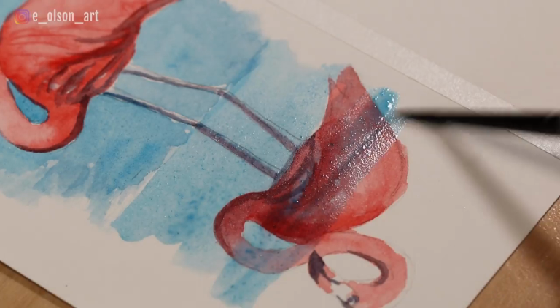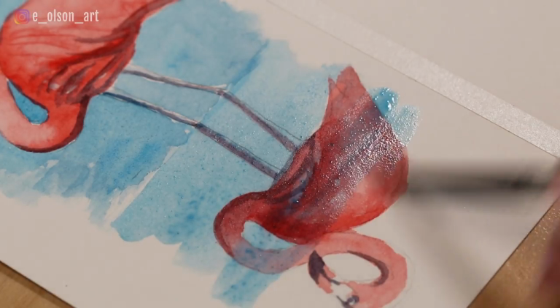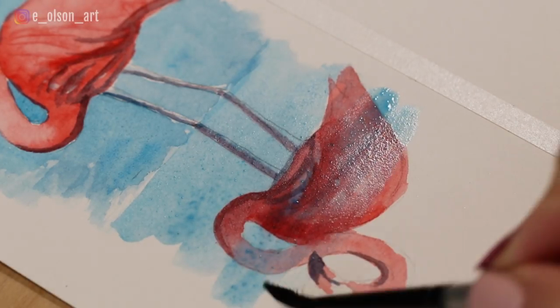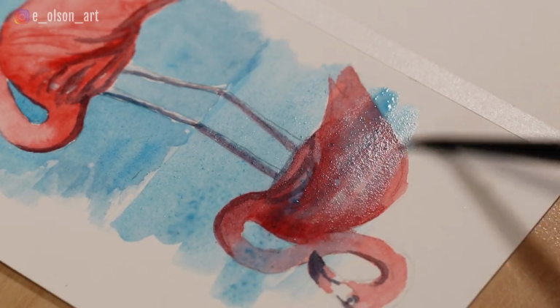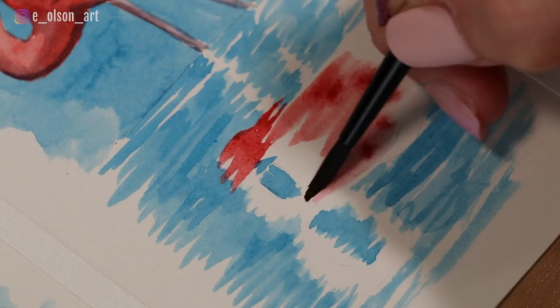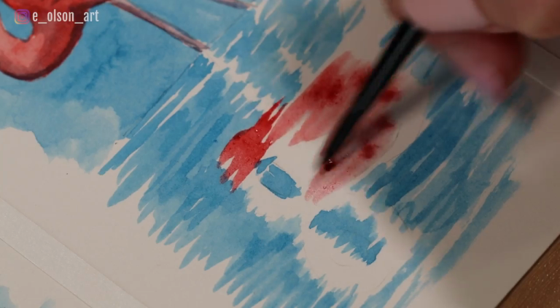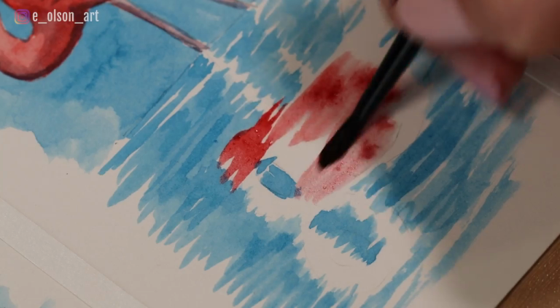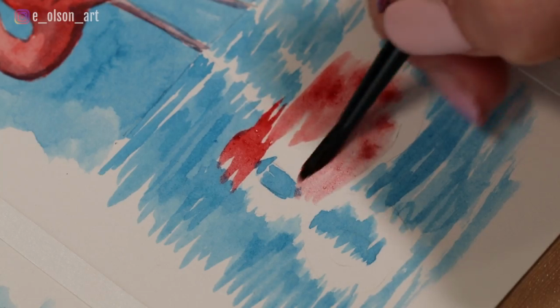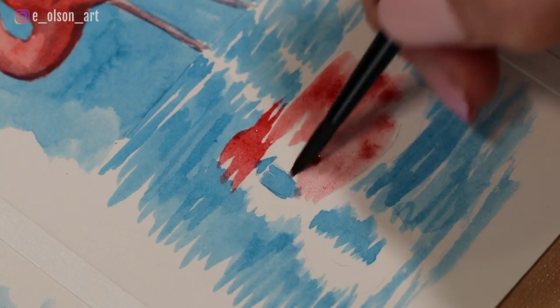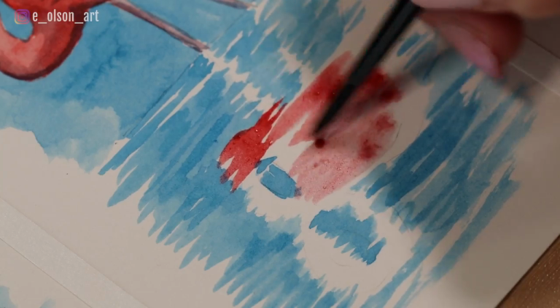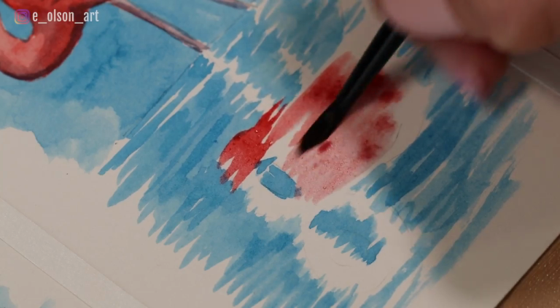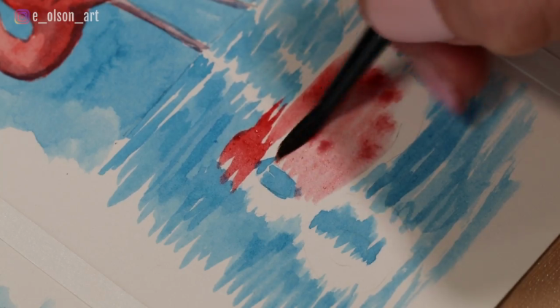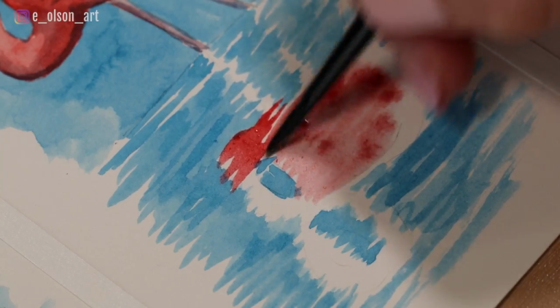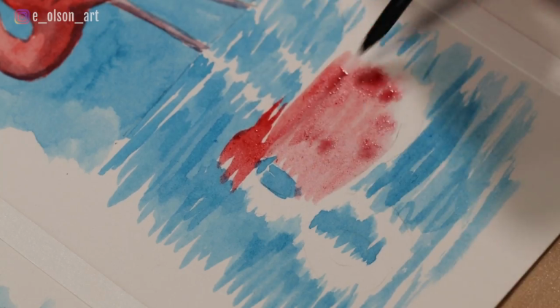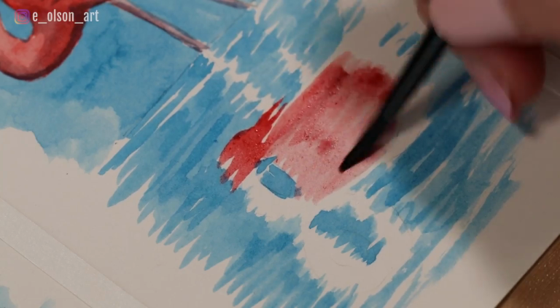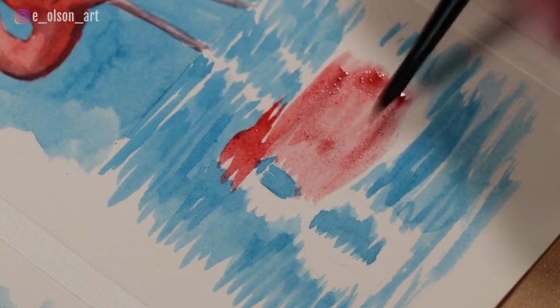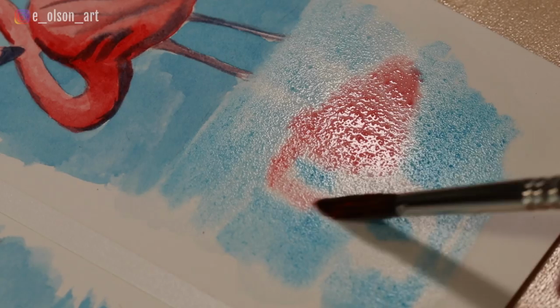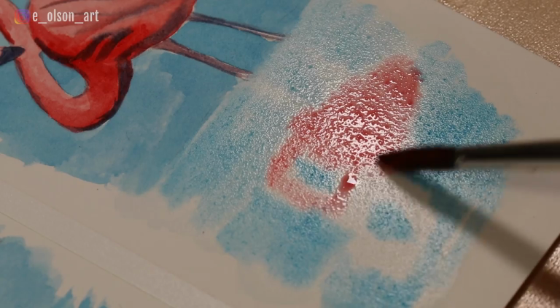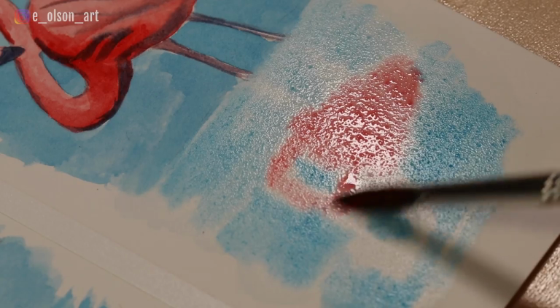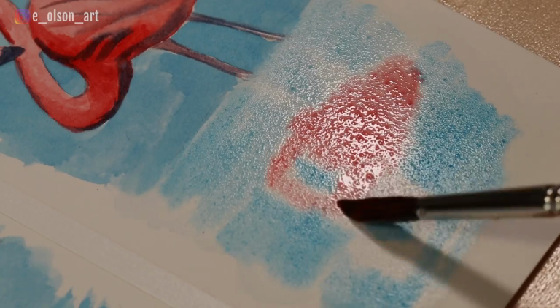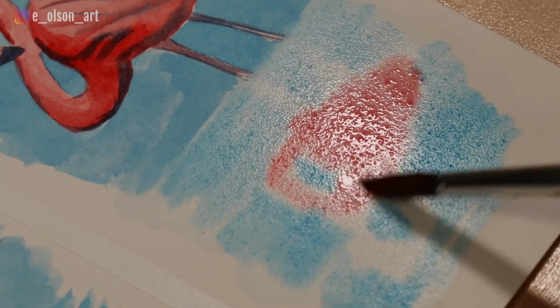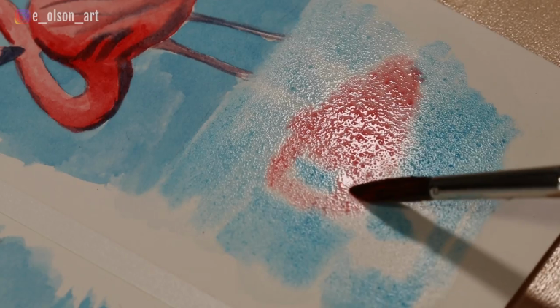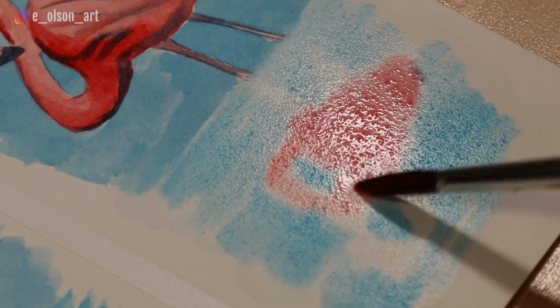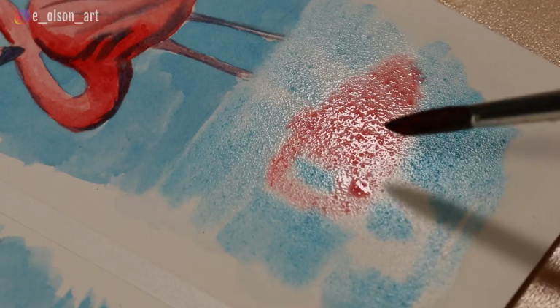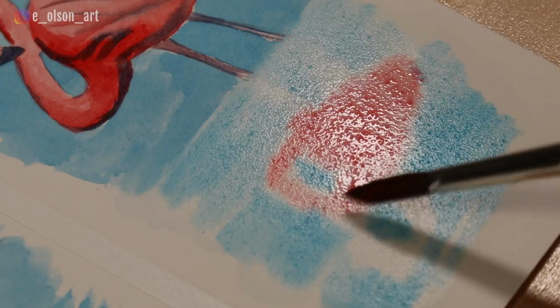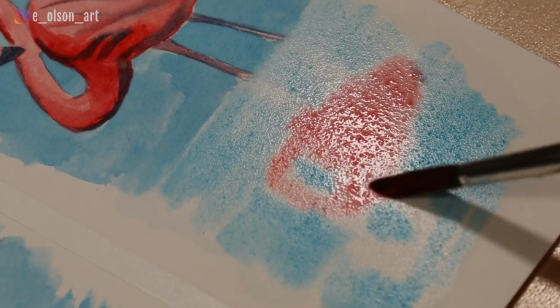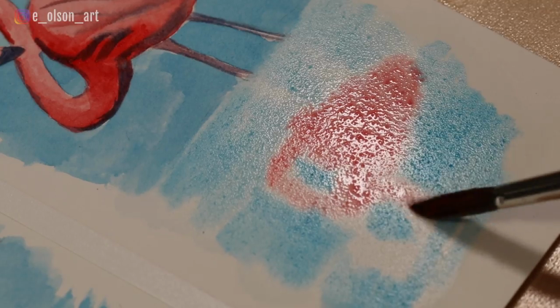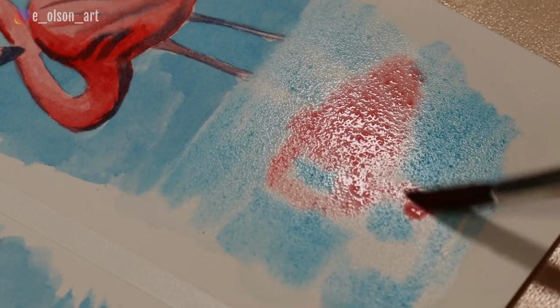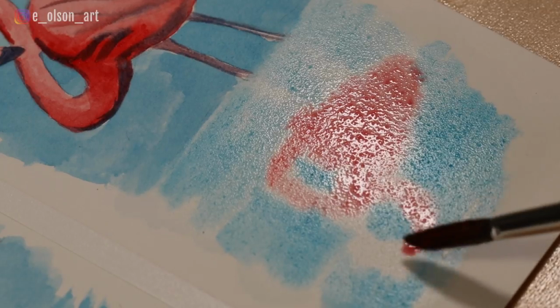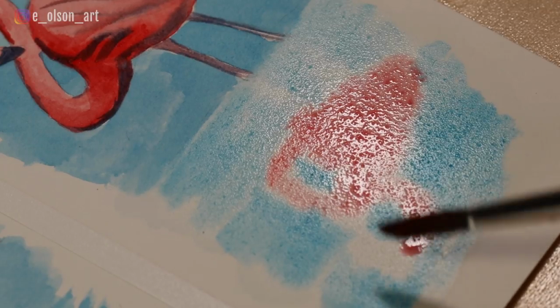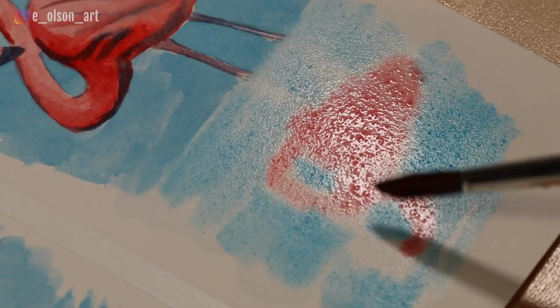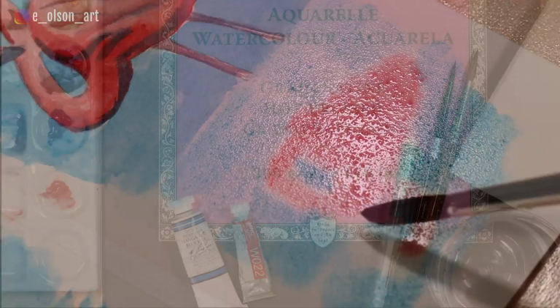I'm doing these exercises with the same flamingo image three times so you can clearly see the difference between these techniques.